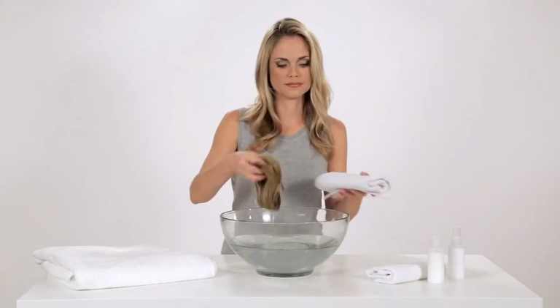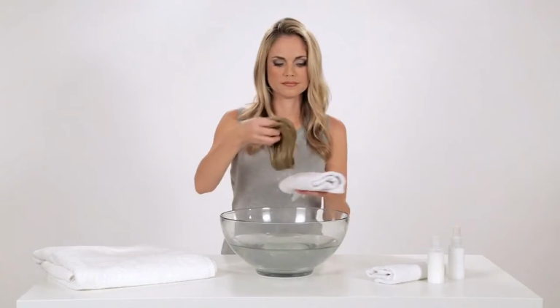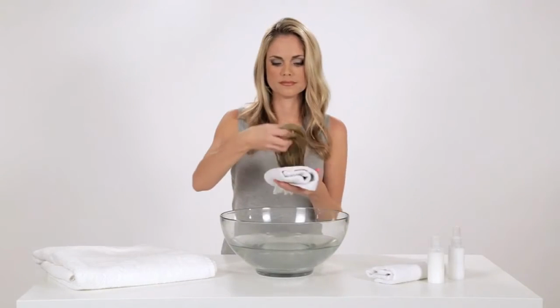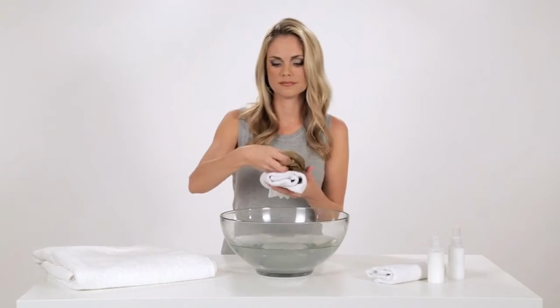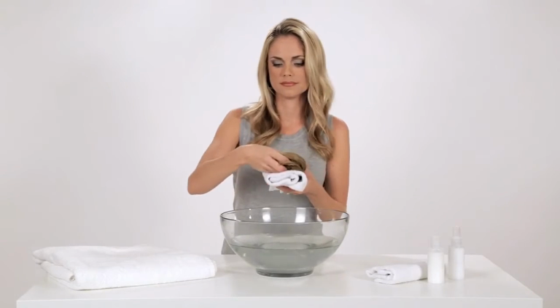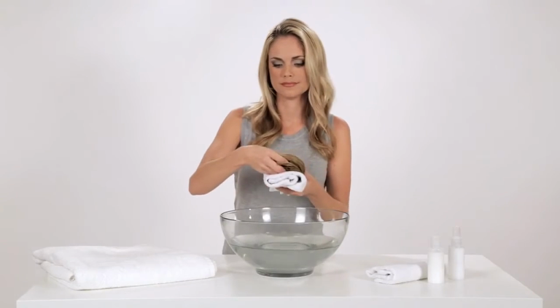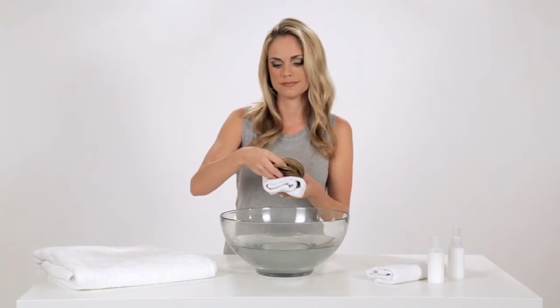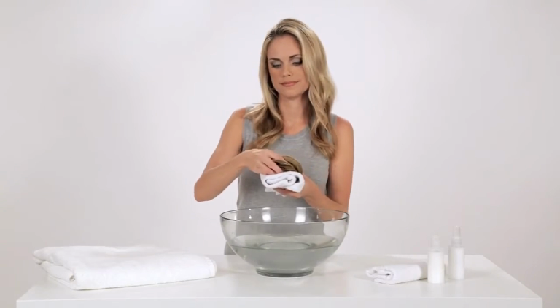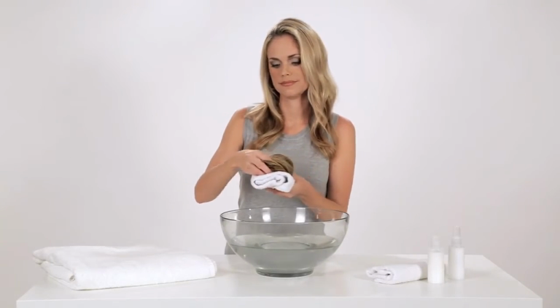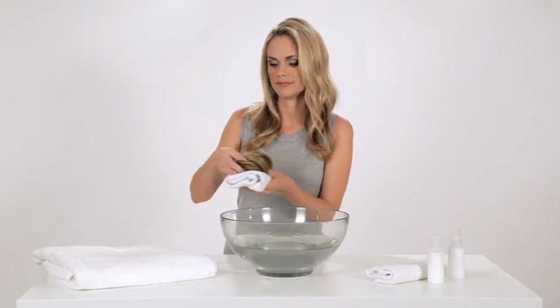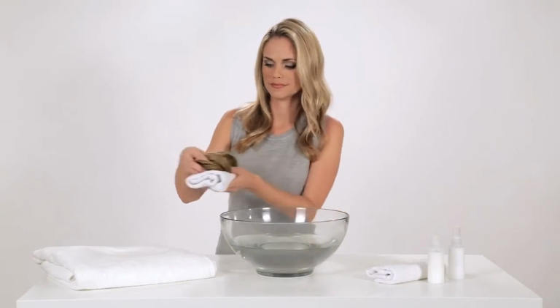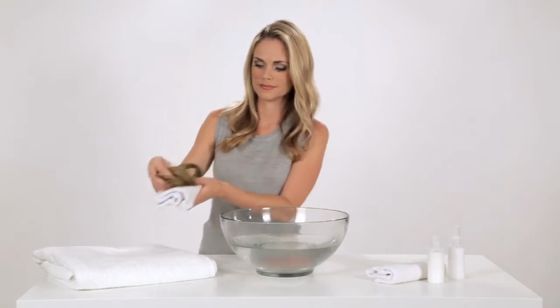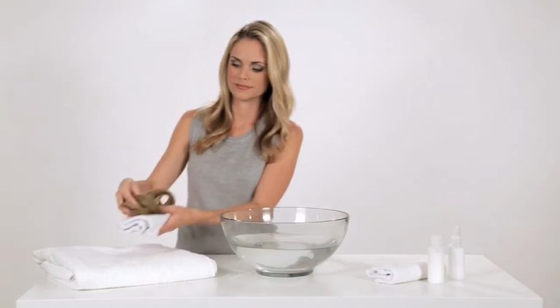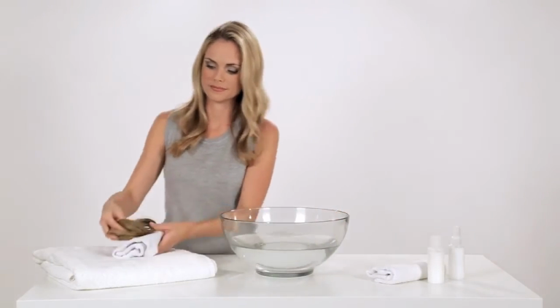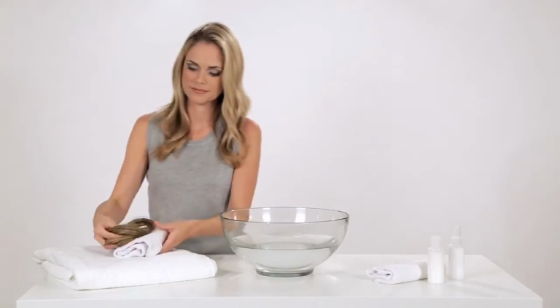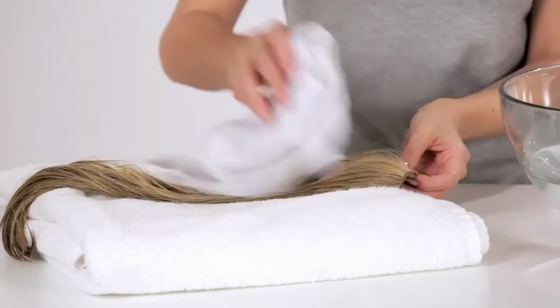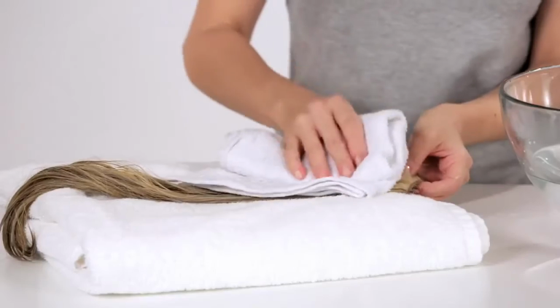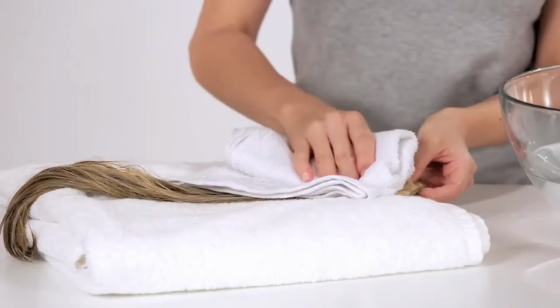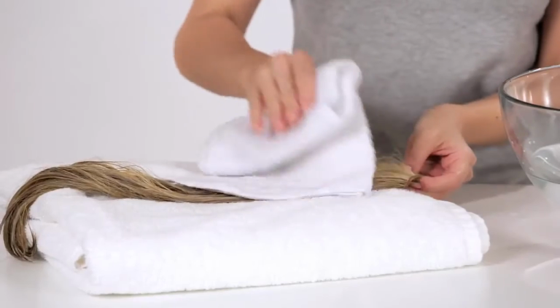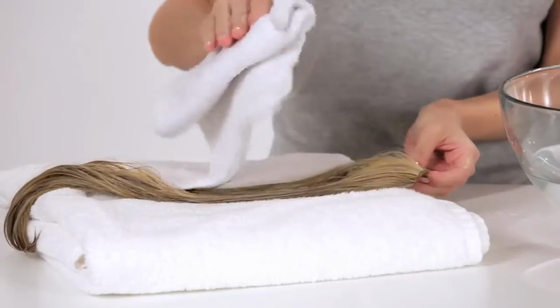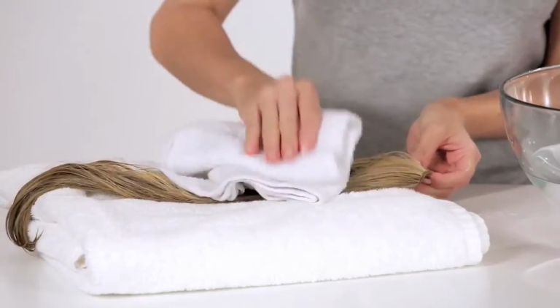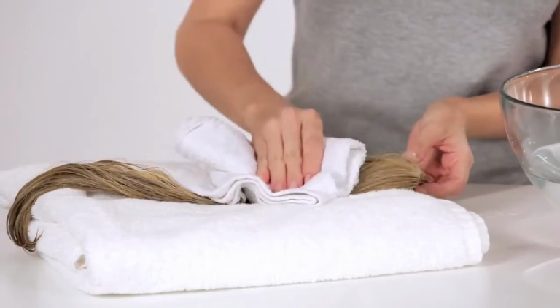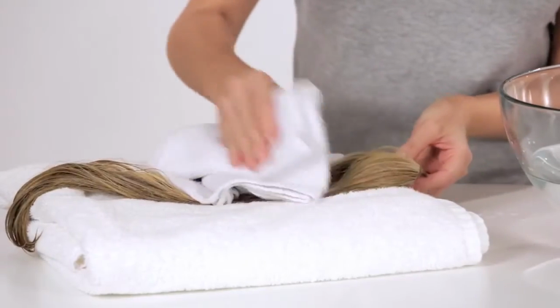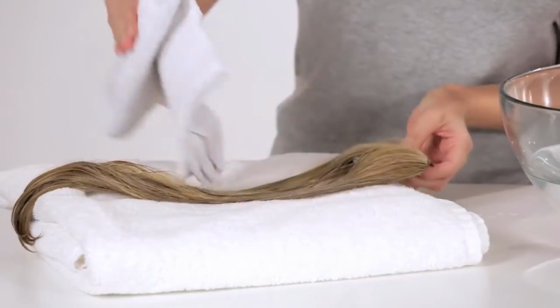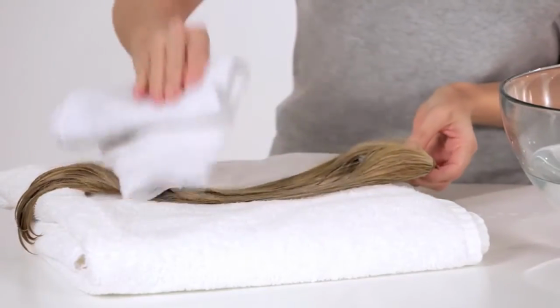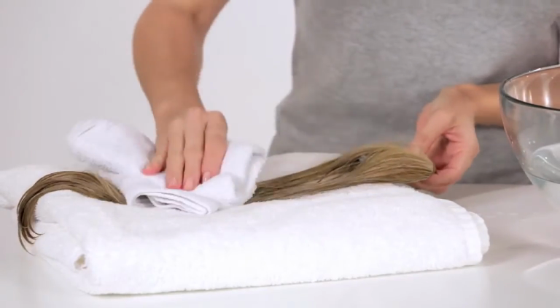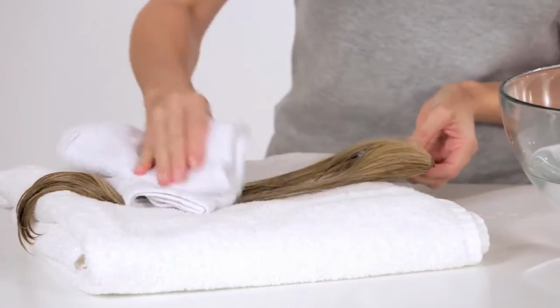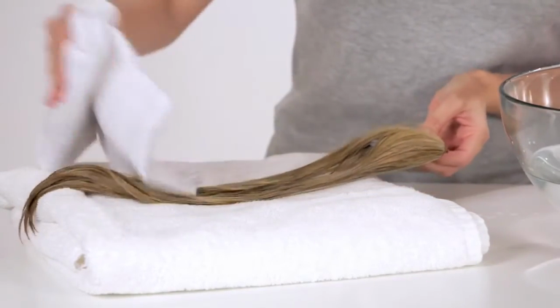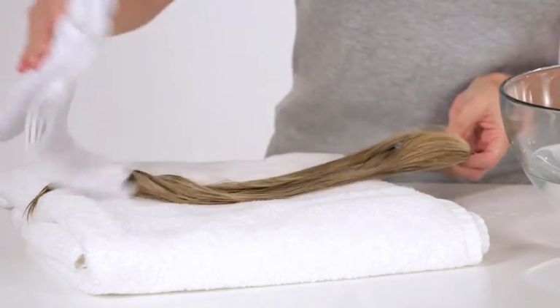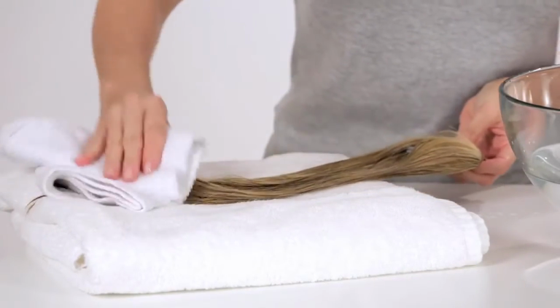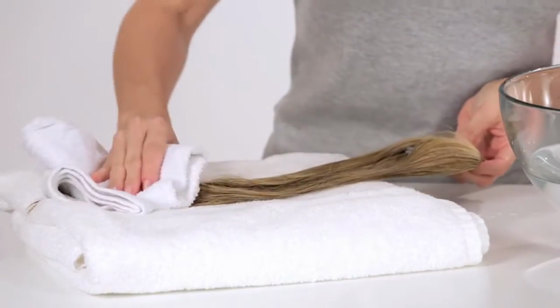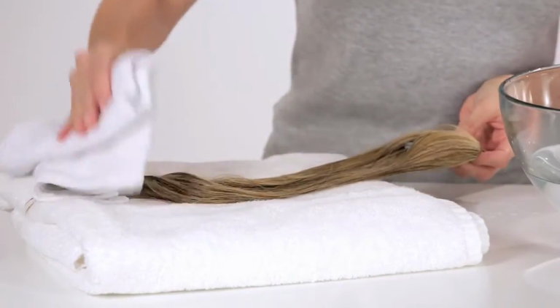Dry by dabbing gently with a towel. Do not squeeze, twist, brush, or comb while it's wet.